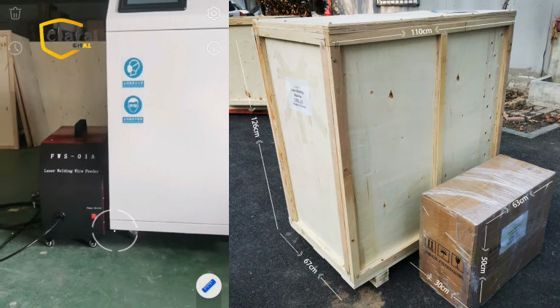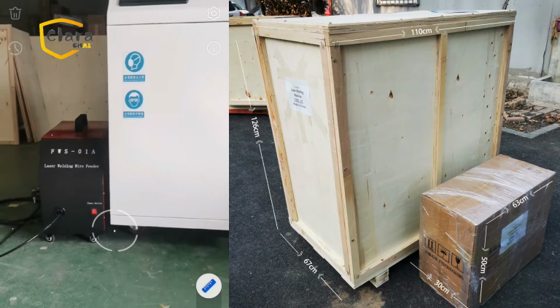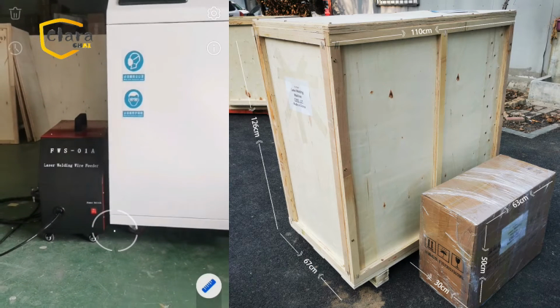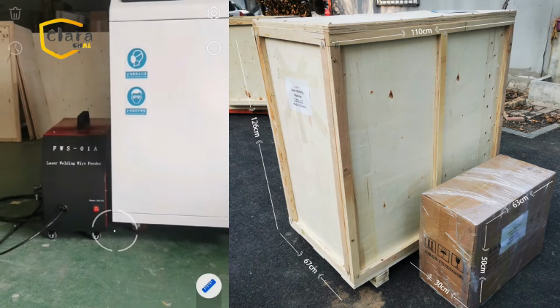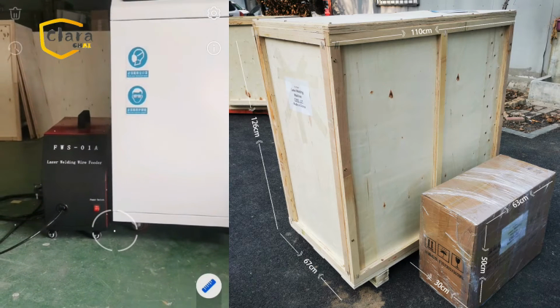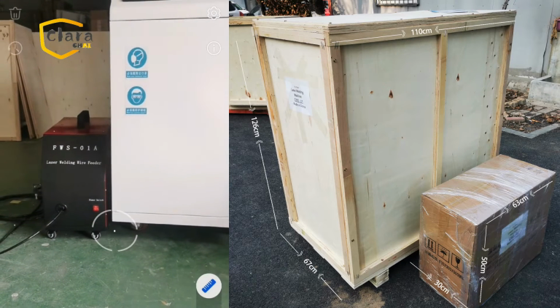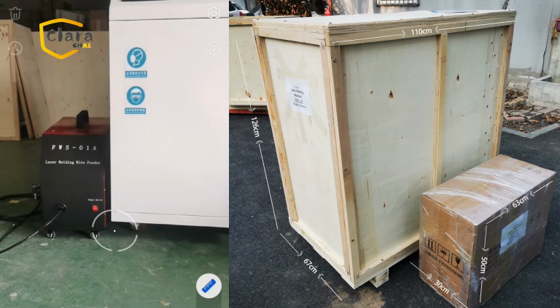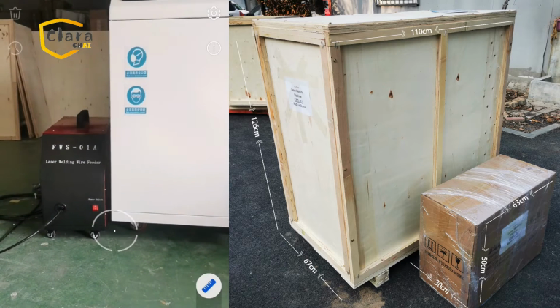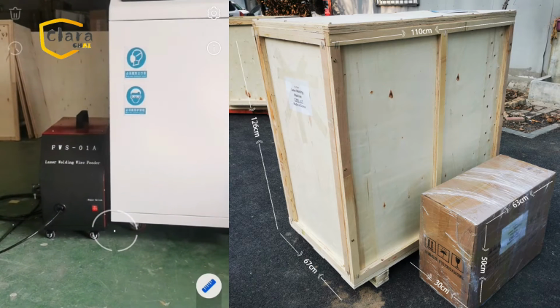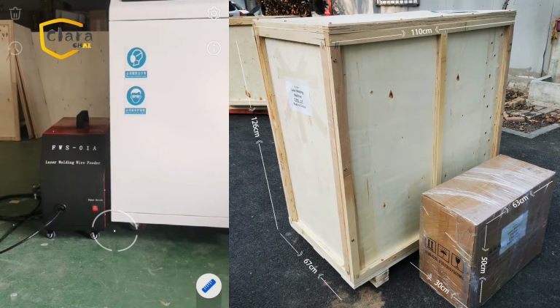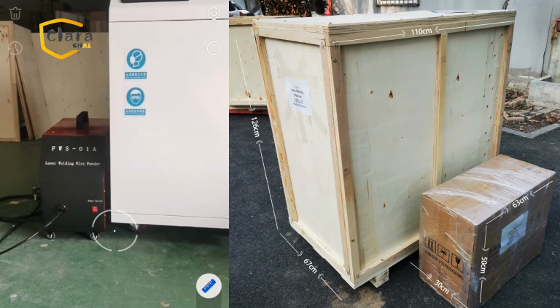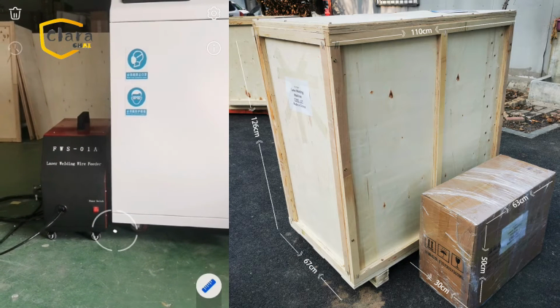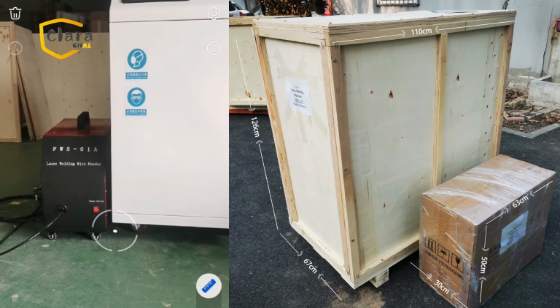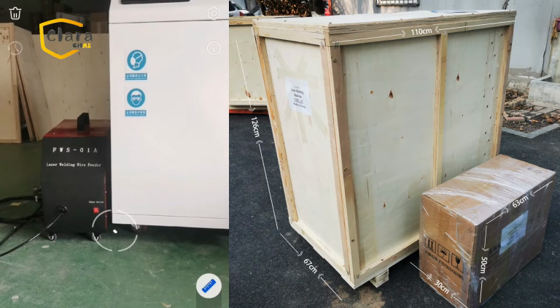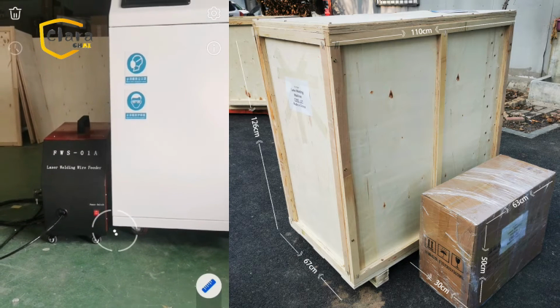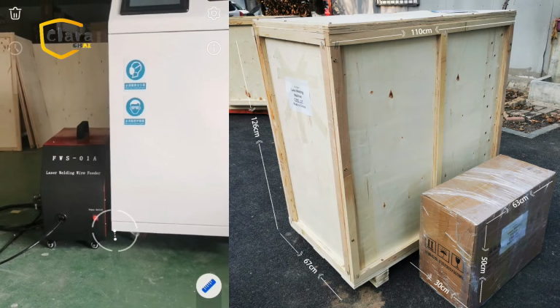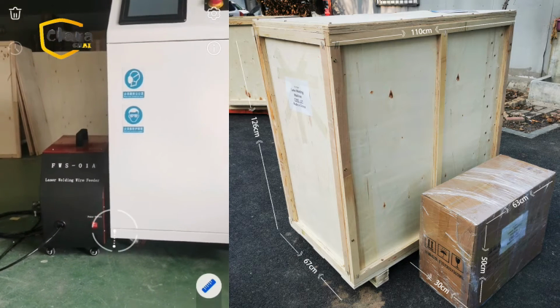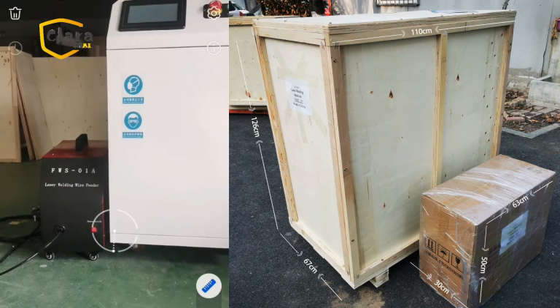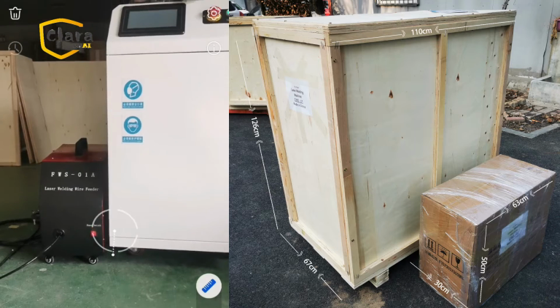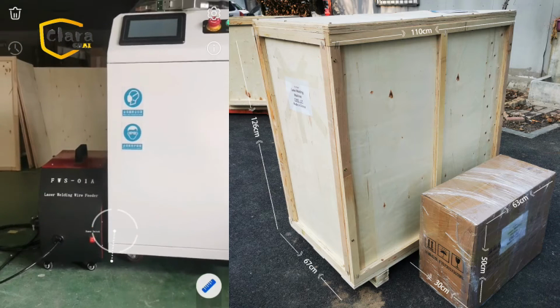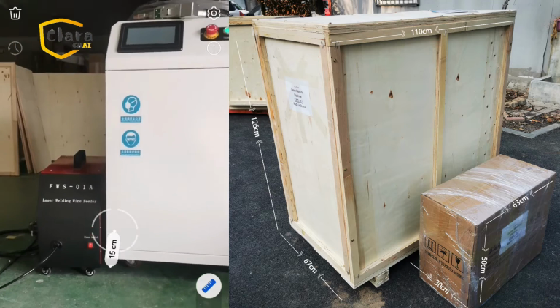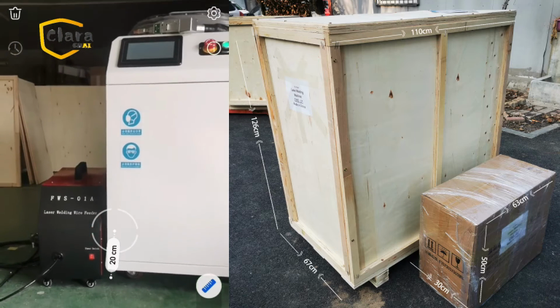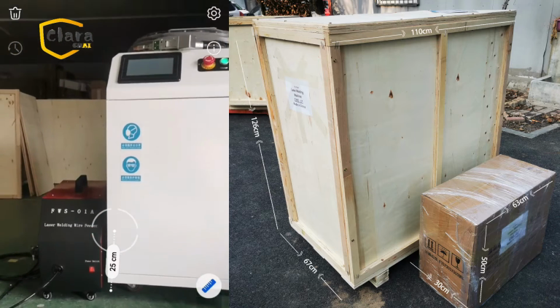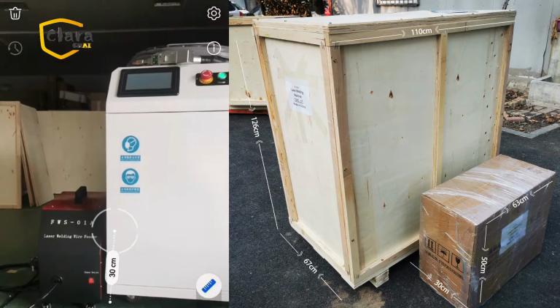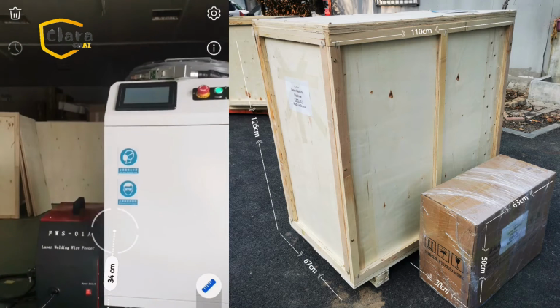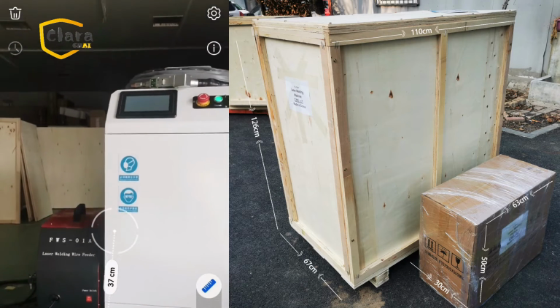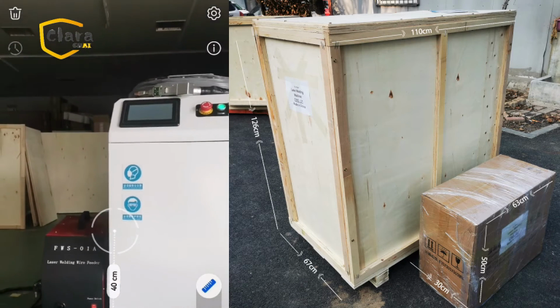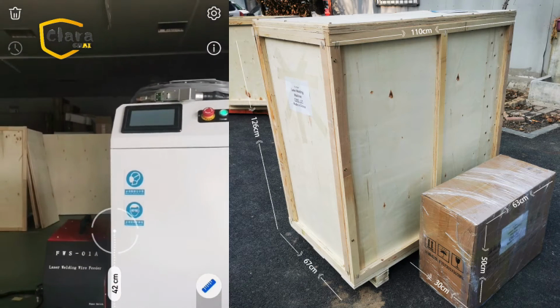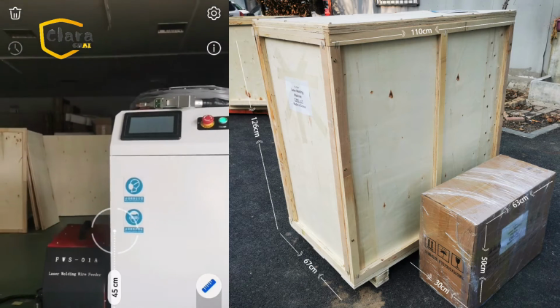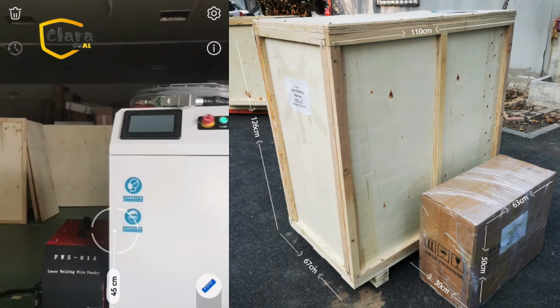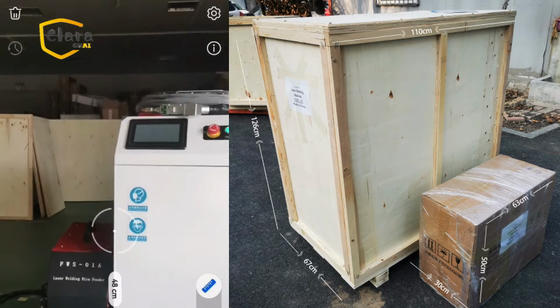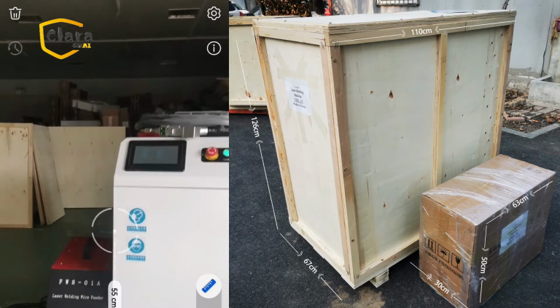We suggest shipping by sea. The total weight could be up to 200kg.